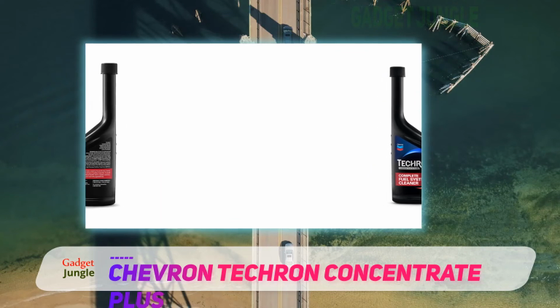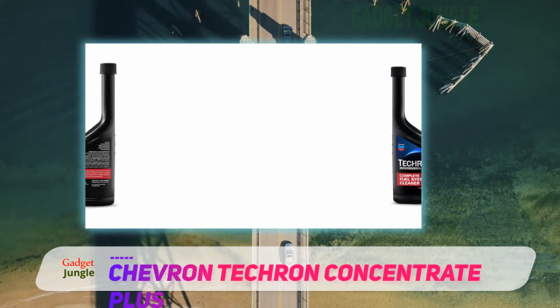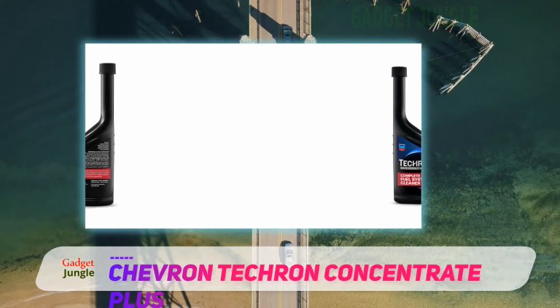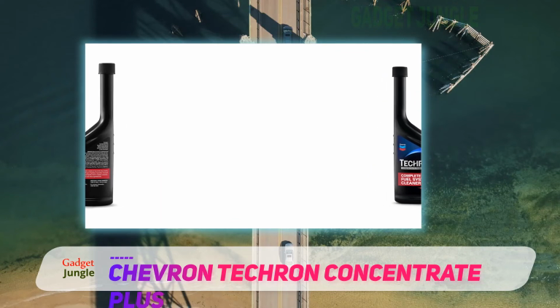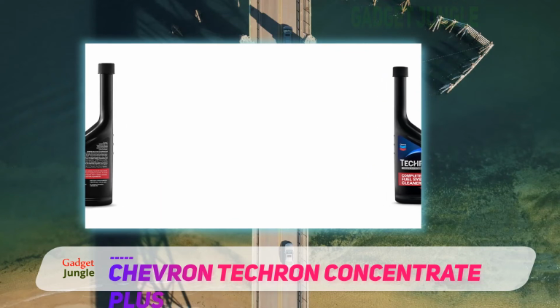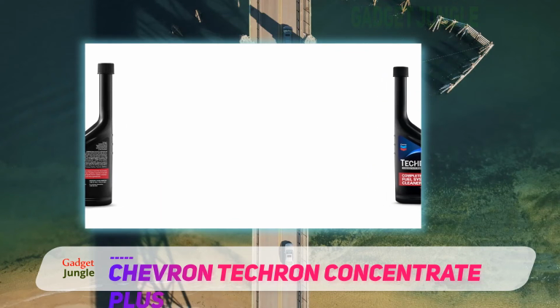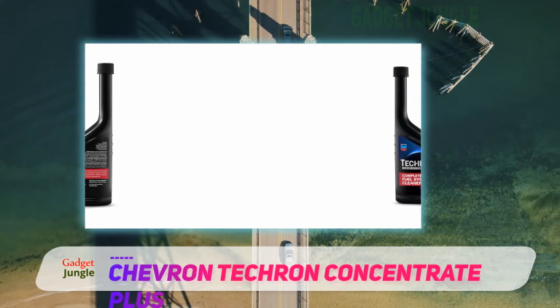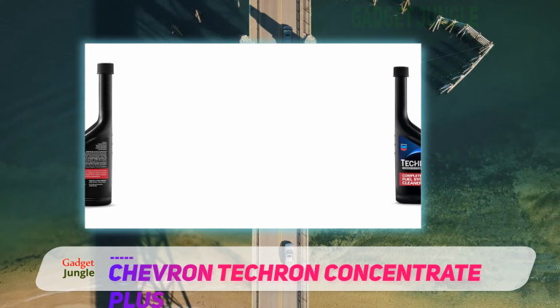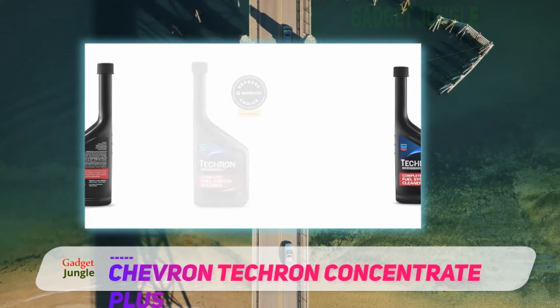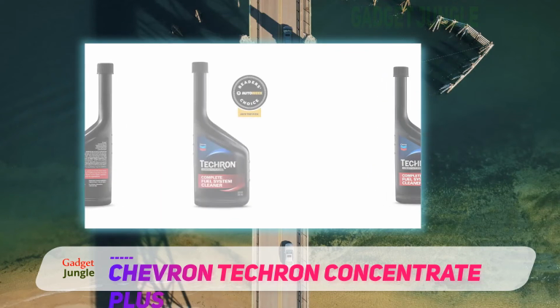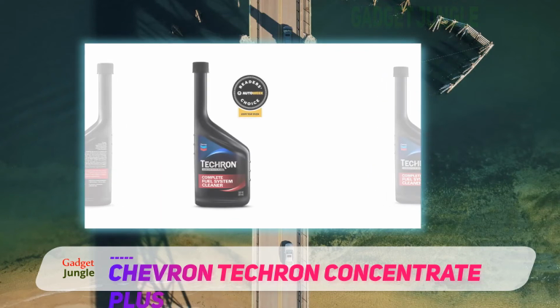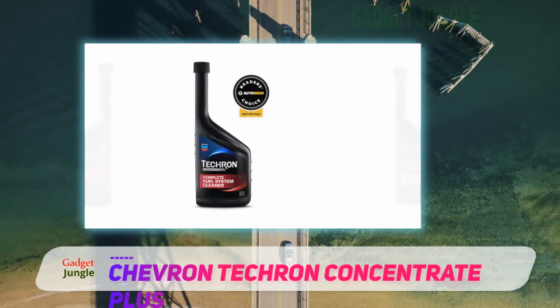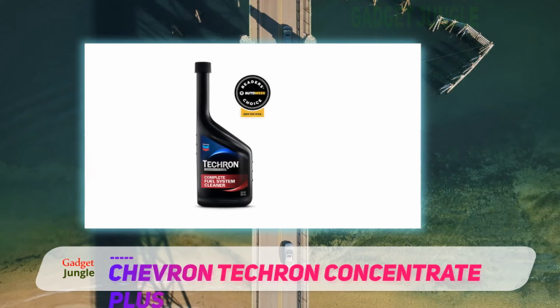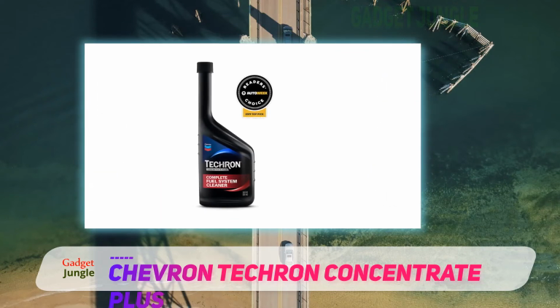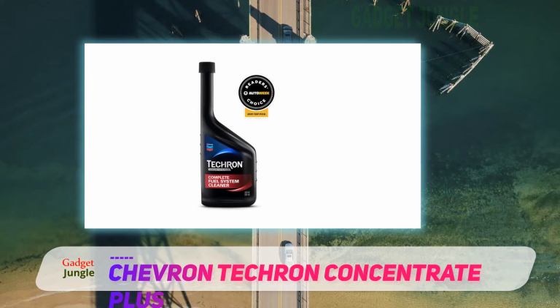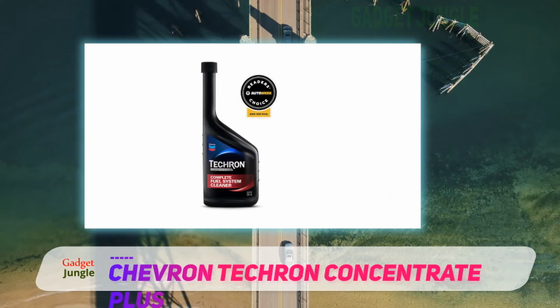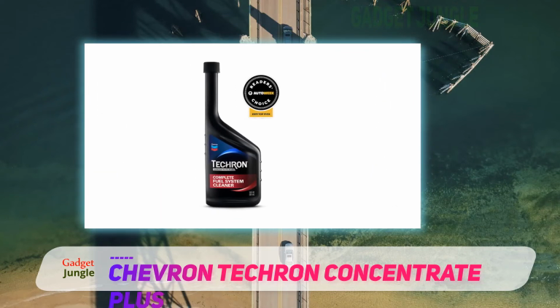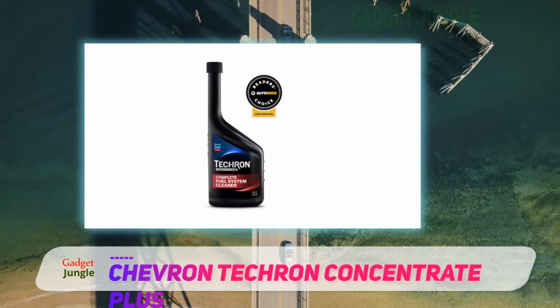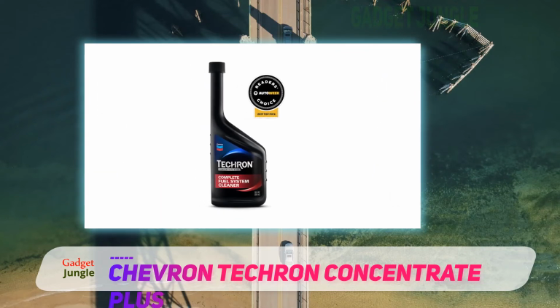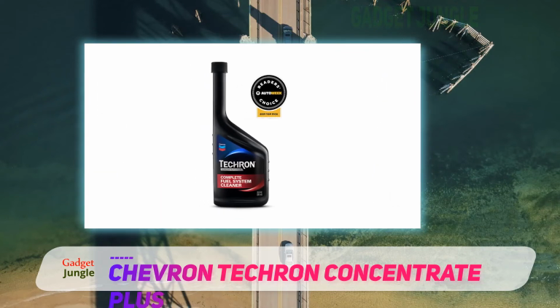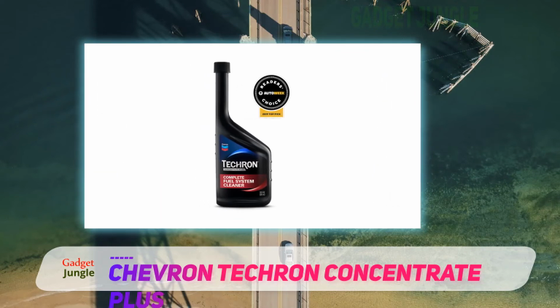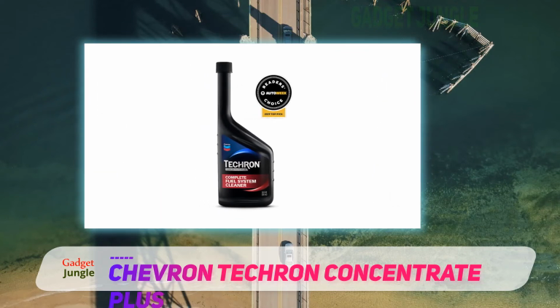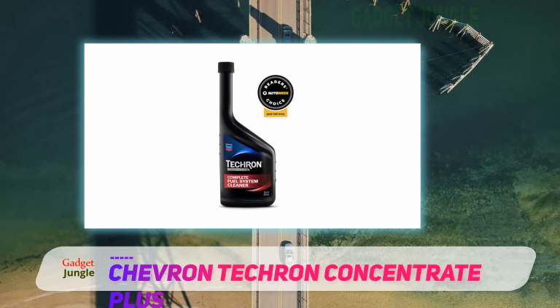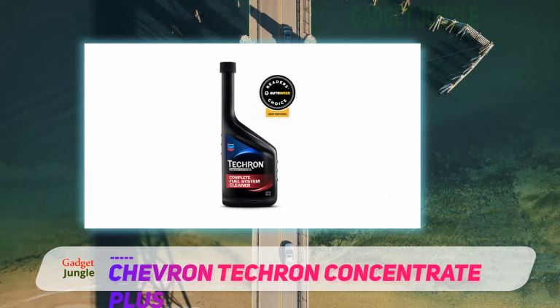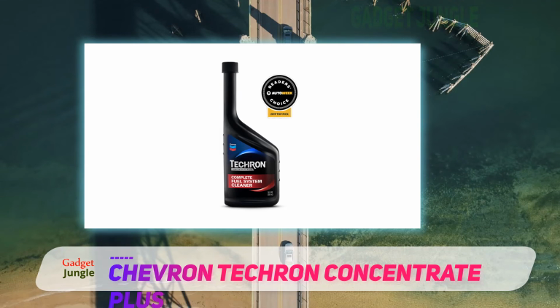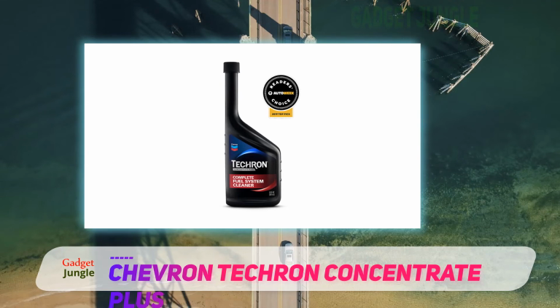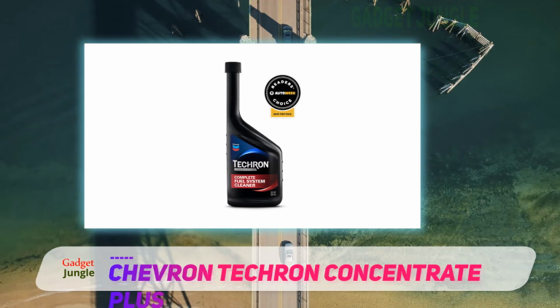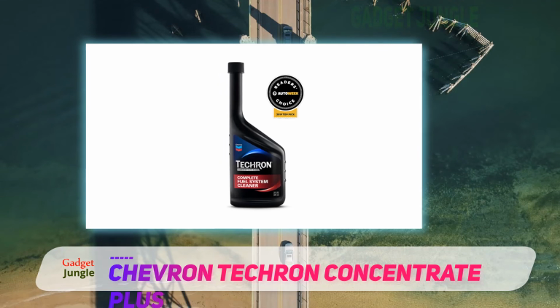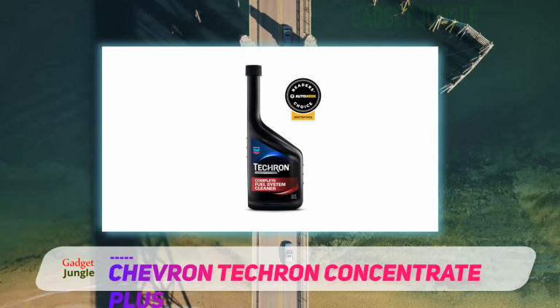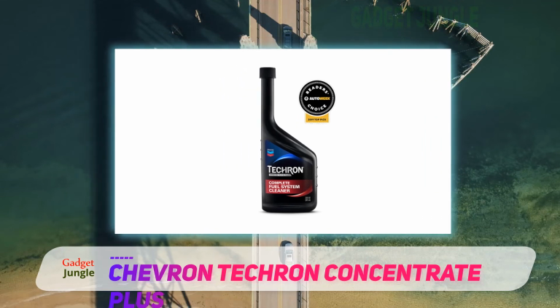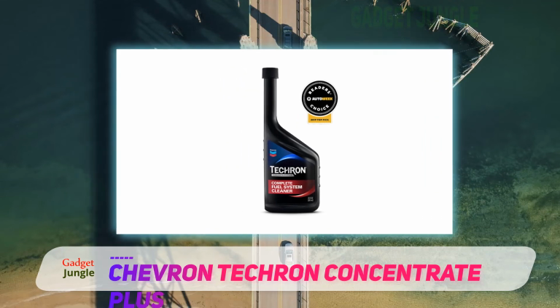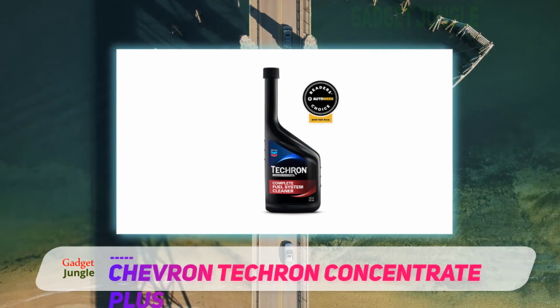You can even clean dirty spark plugs with this stuff by simply taking them out and letting them soak in a container of the Techron Concentrate for a few hours.